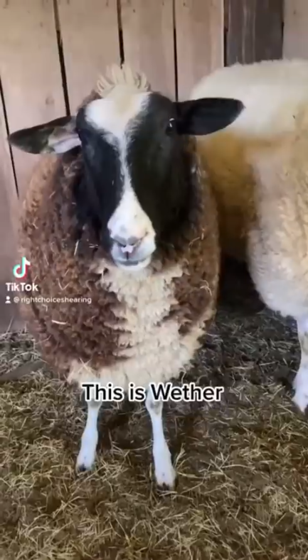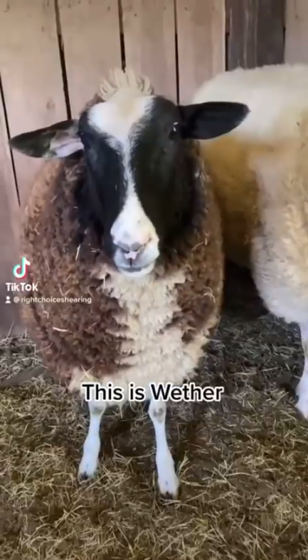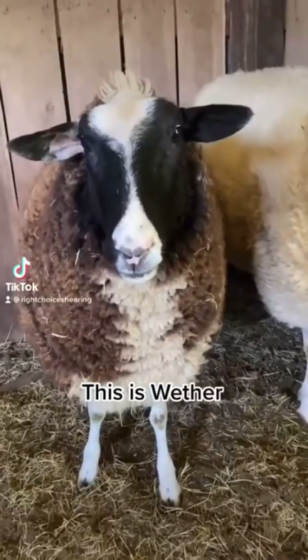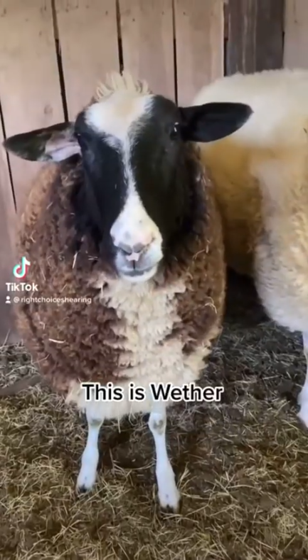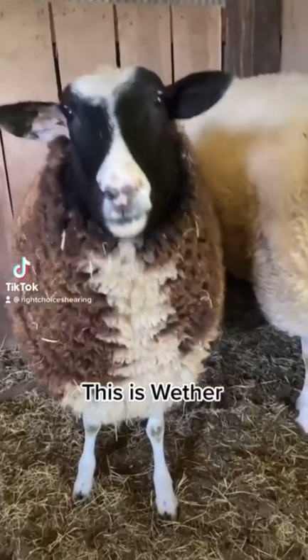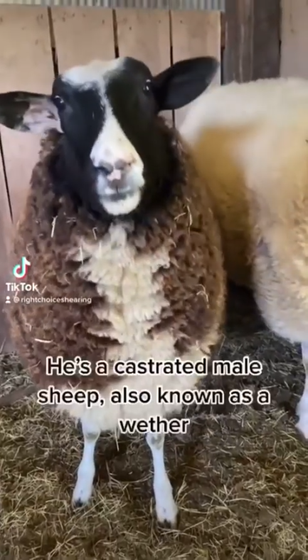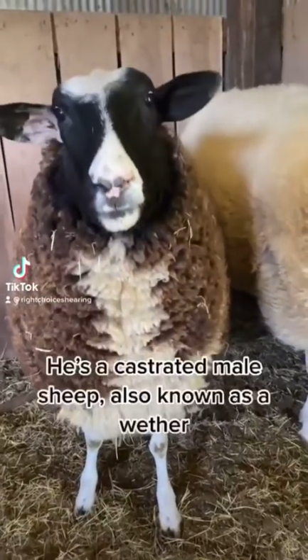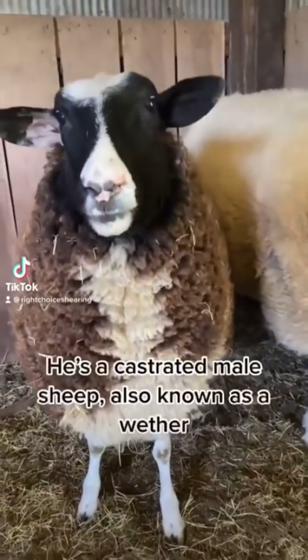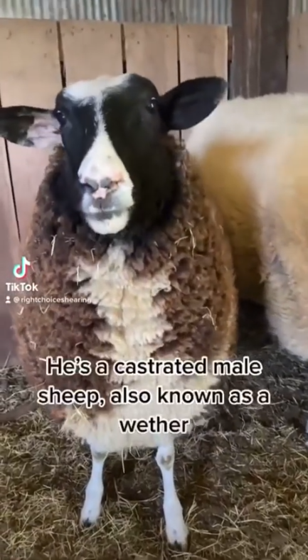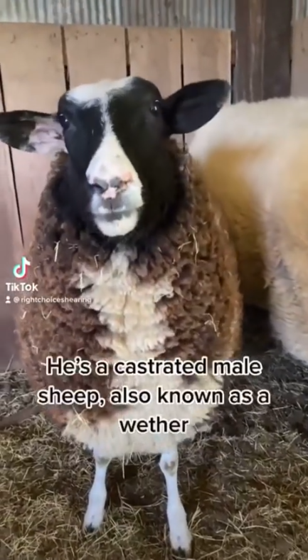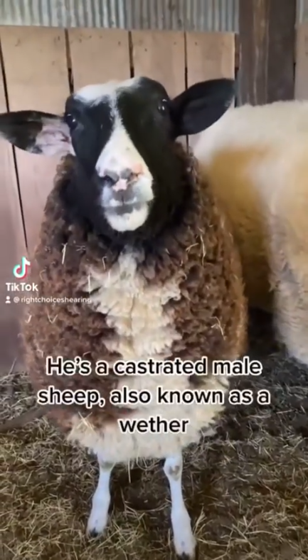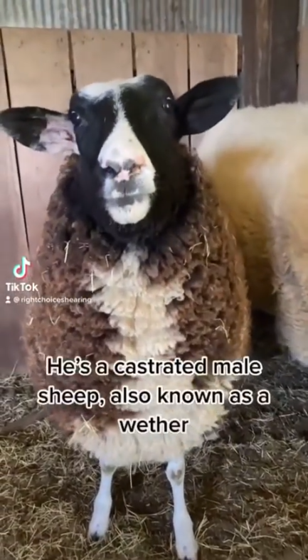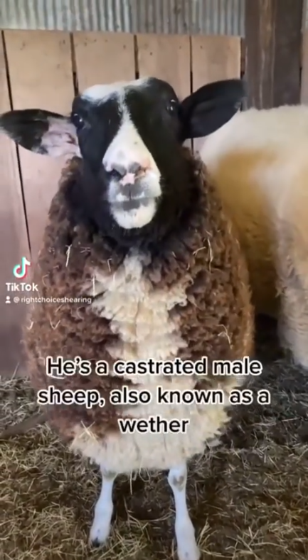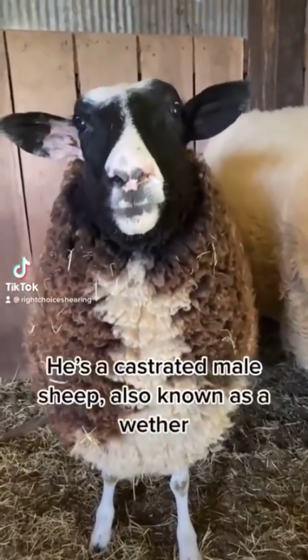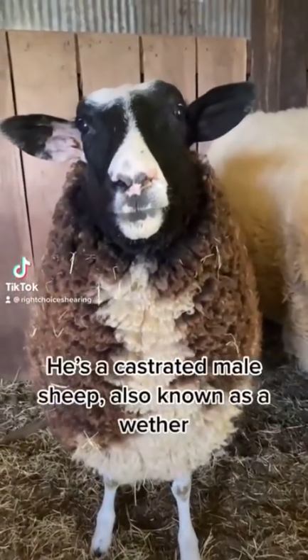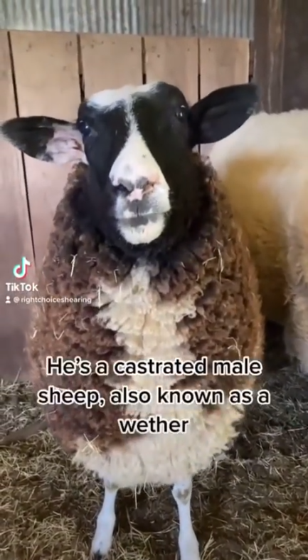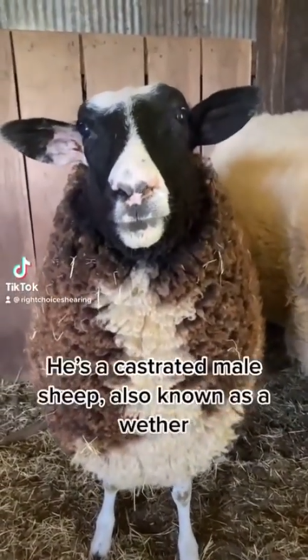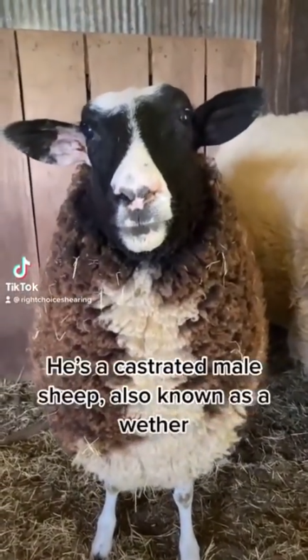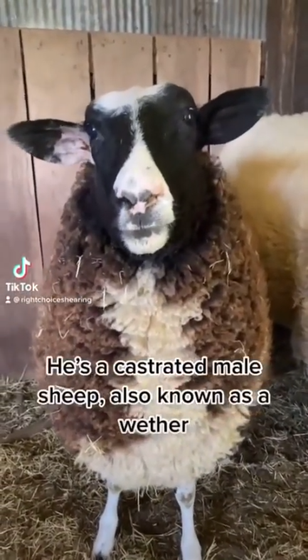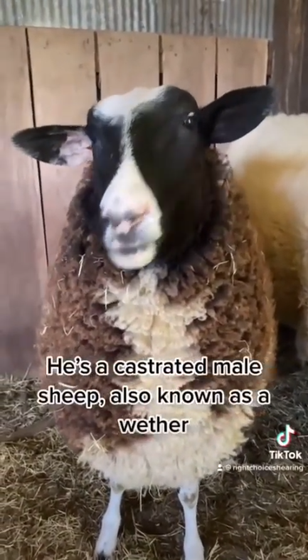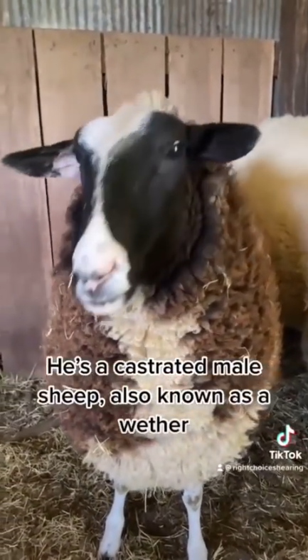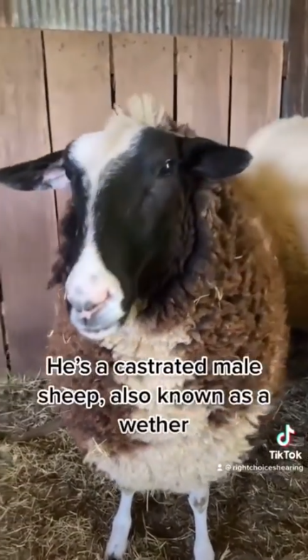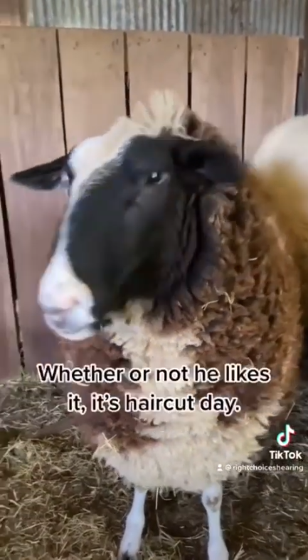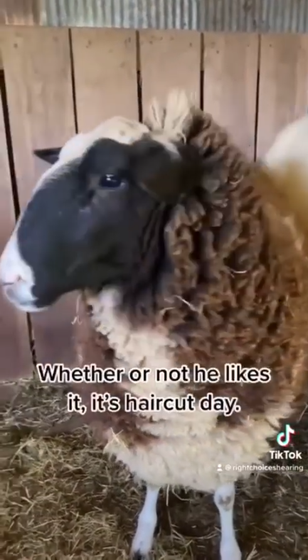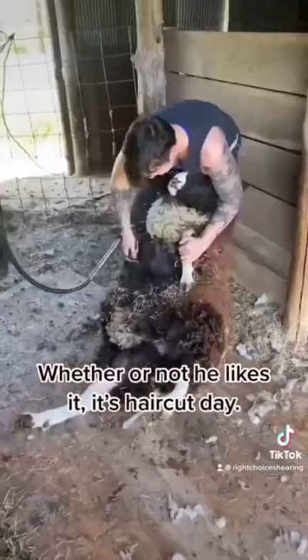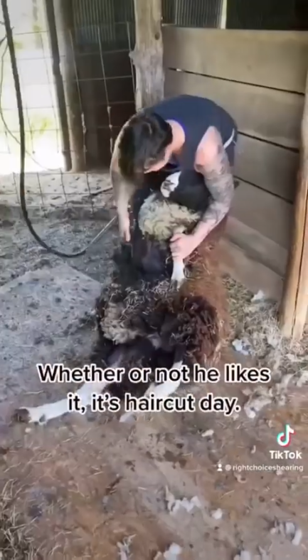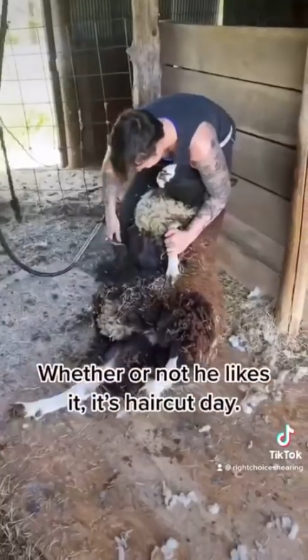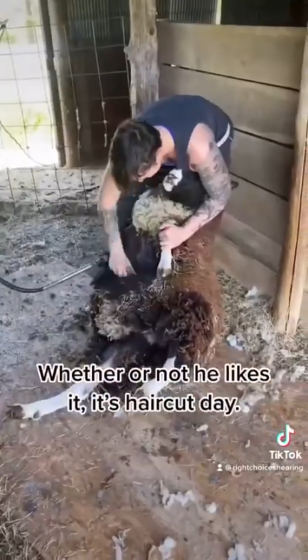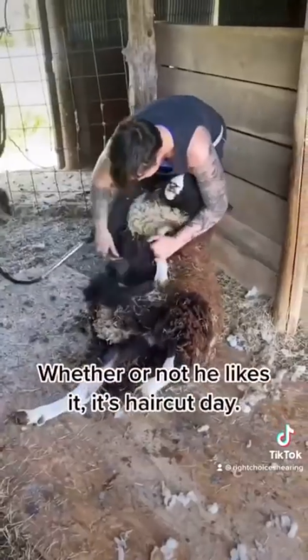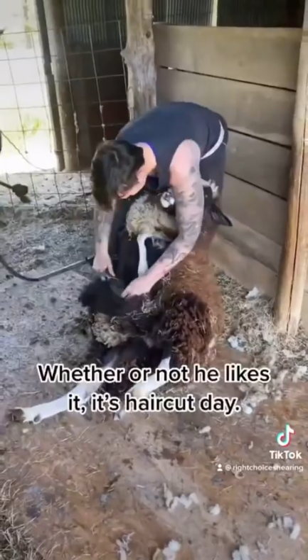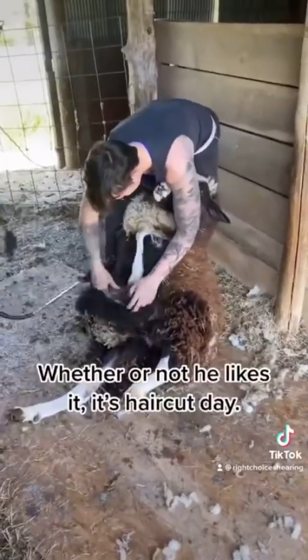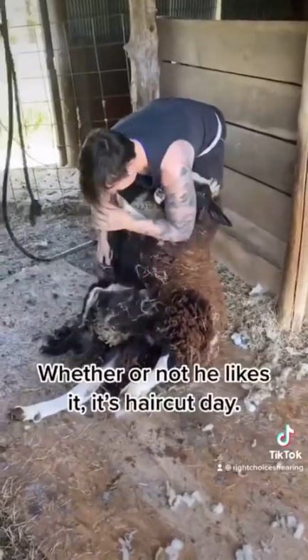This is Weather. He's a castrated male sheep, also known as a wether, and whether or not he likes it, today's haircut day.